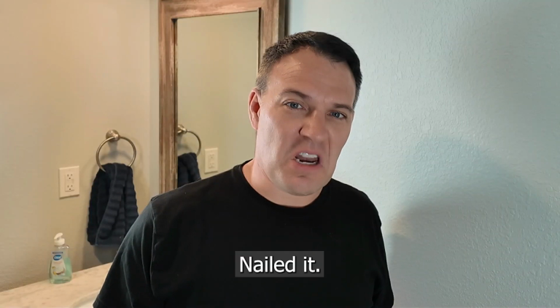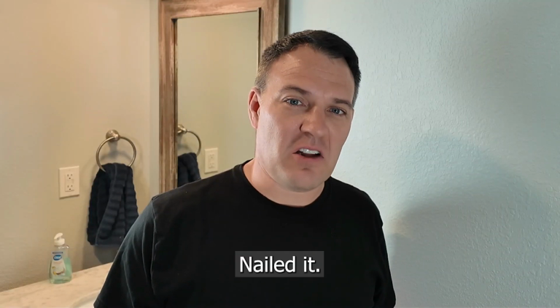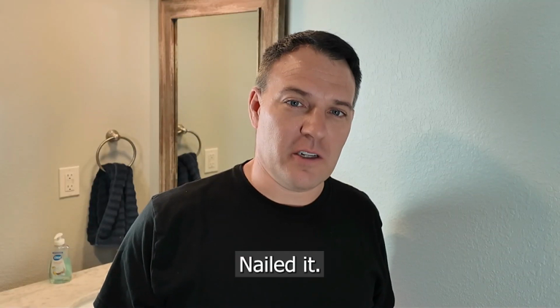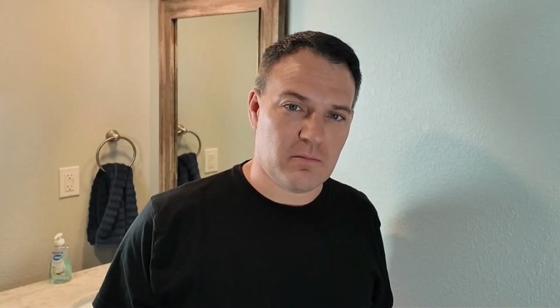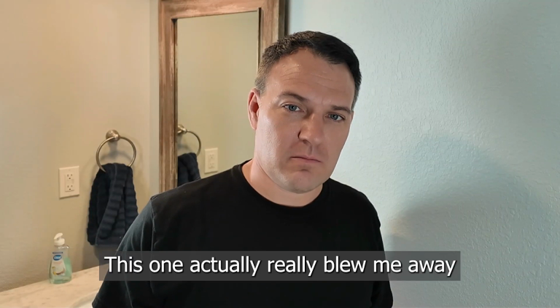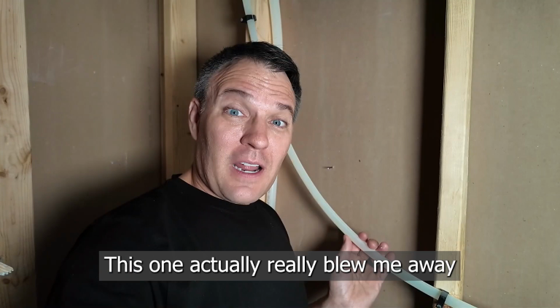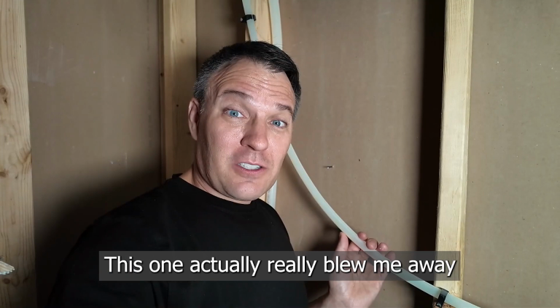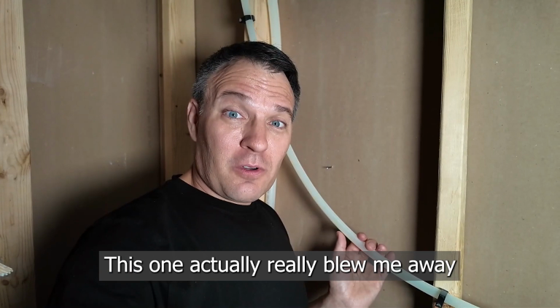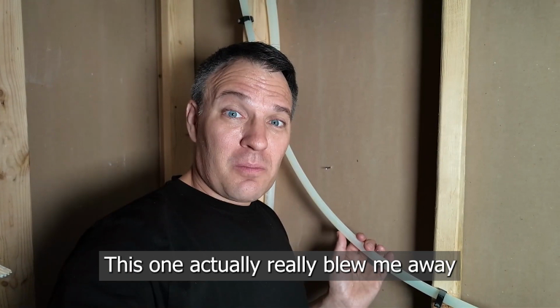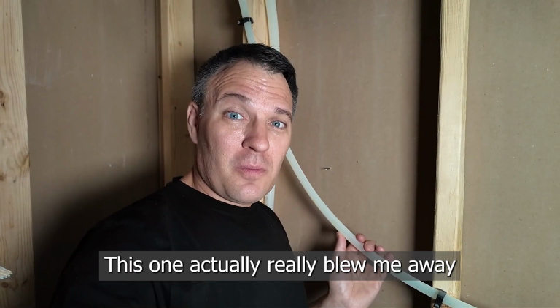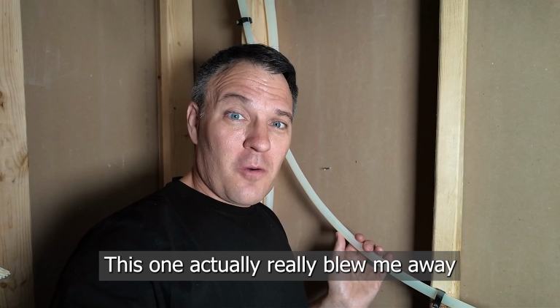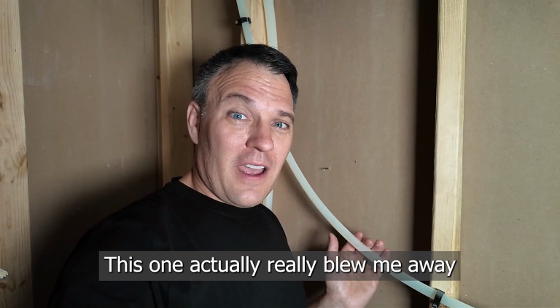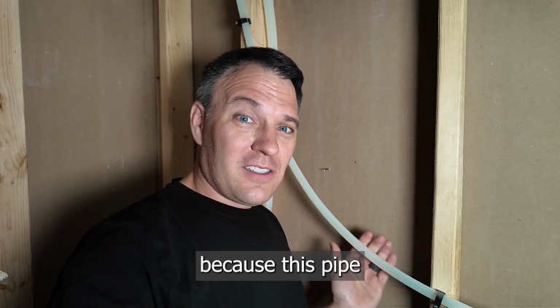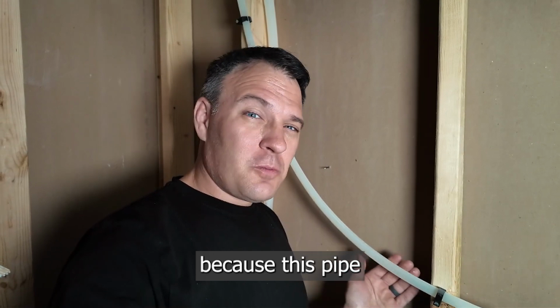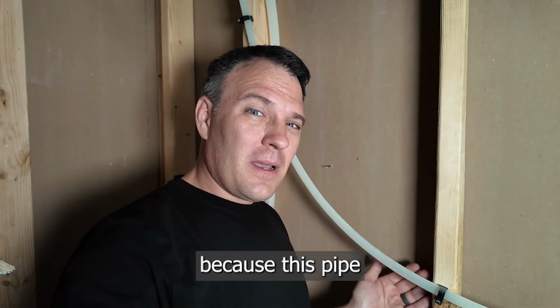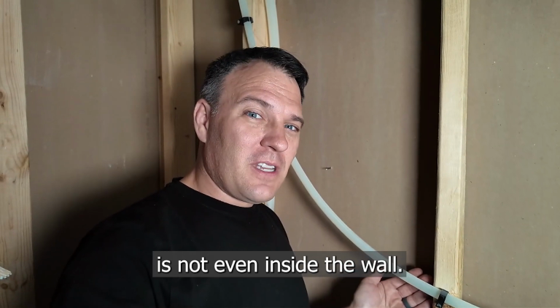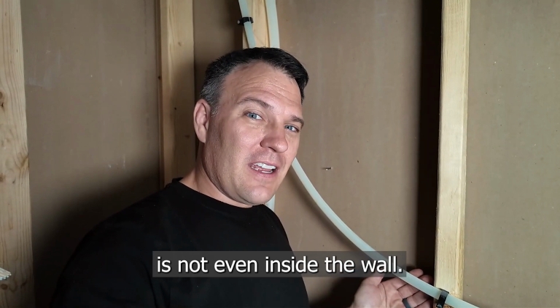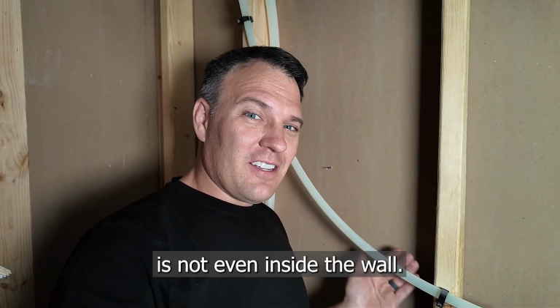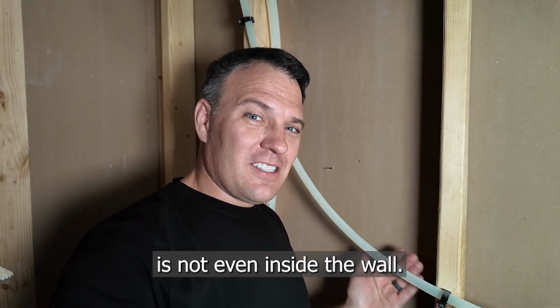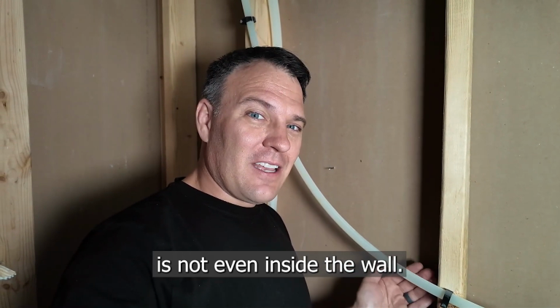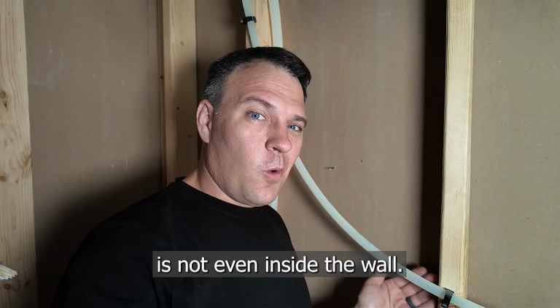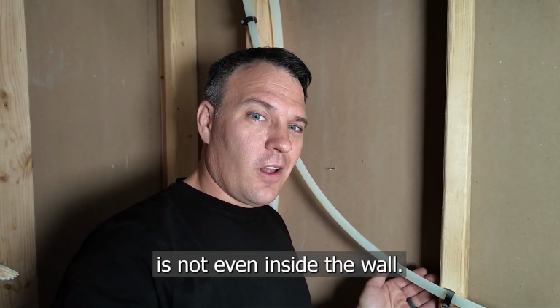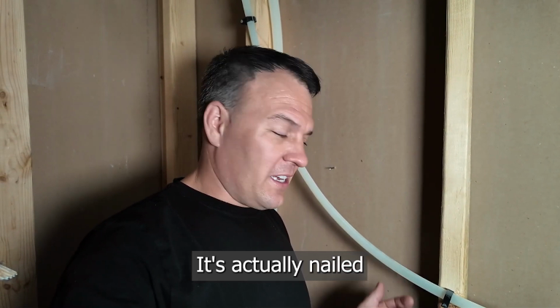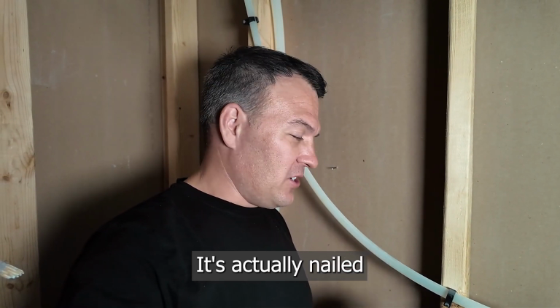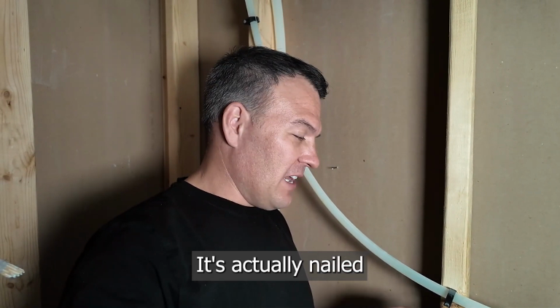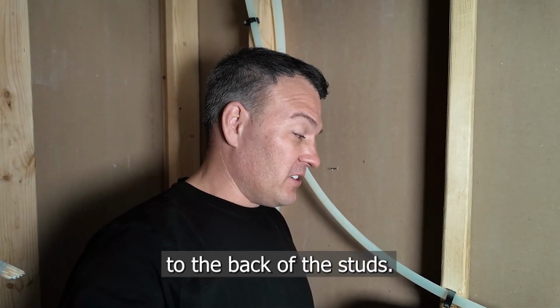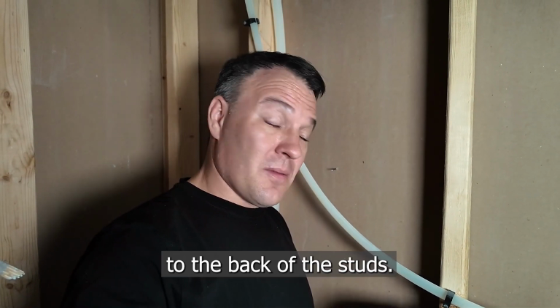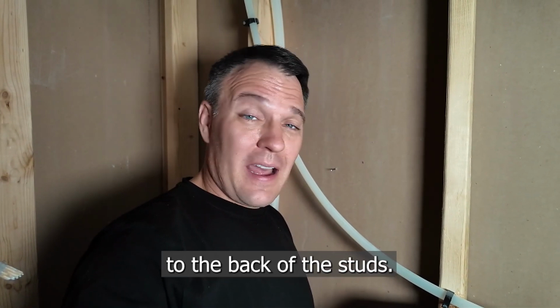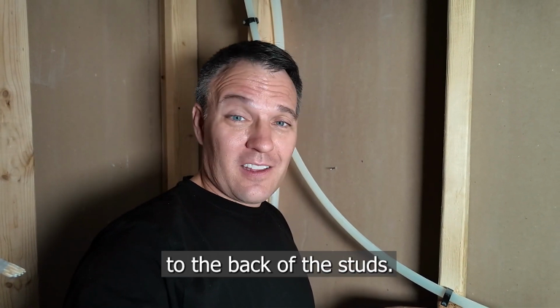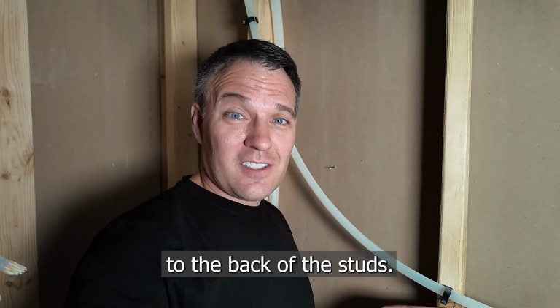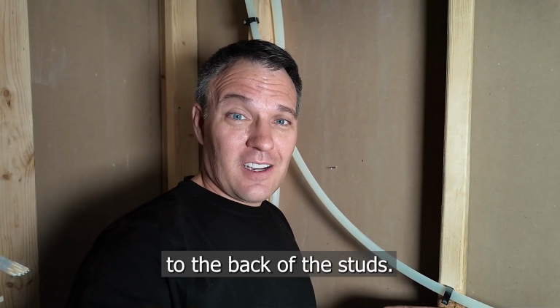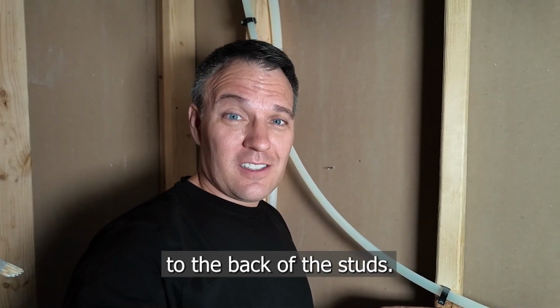Nailed it. This one actually really blew me away, because this pipe's not even inside the wall — it's actually nailed to the back of the studs.